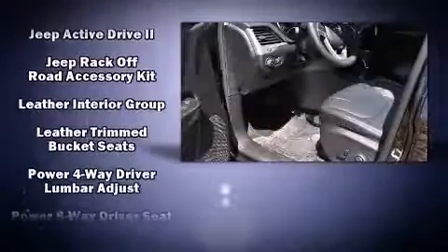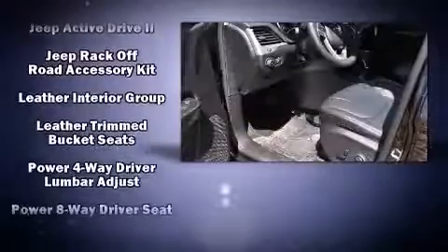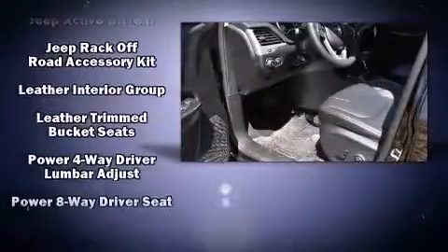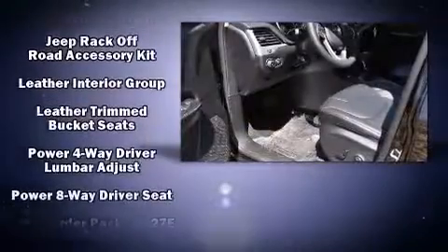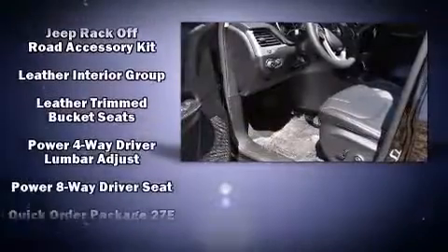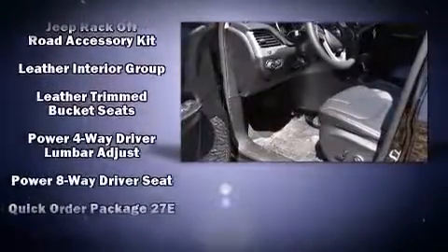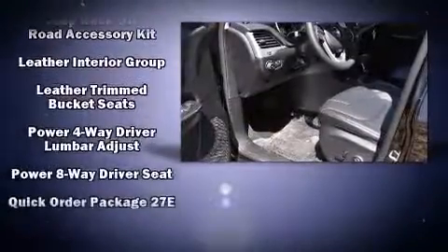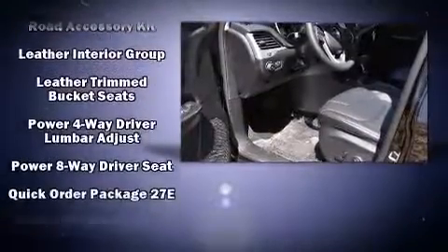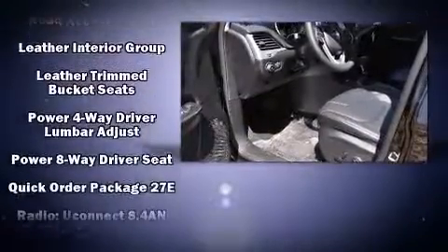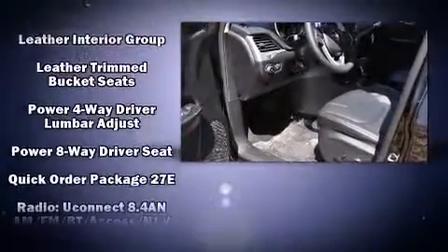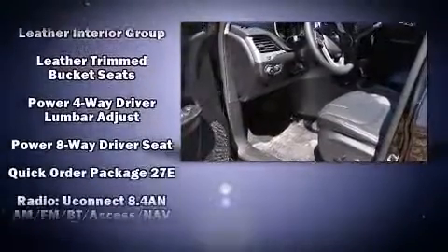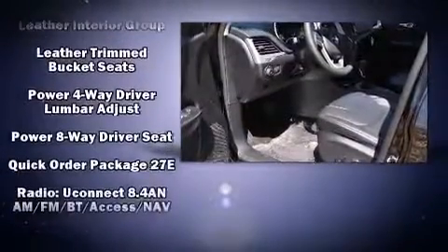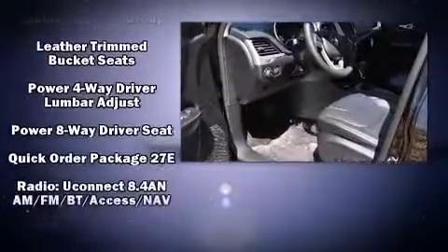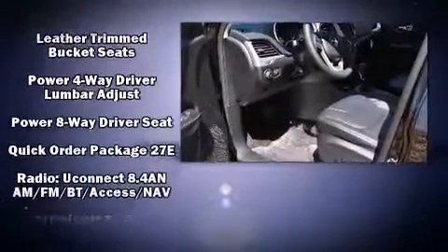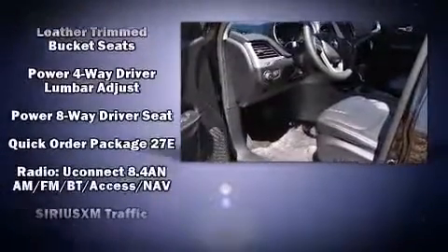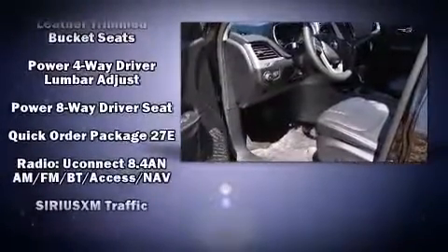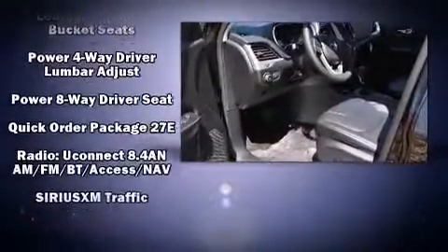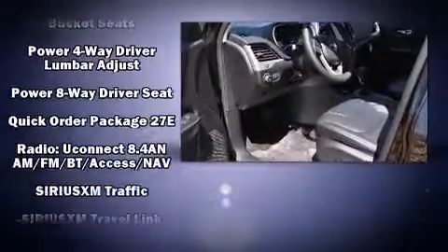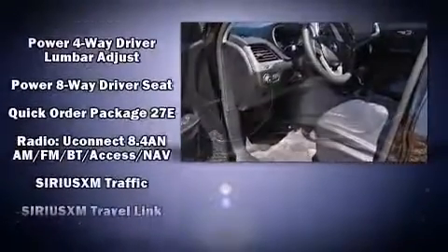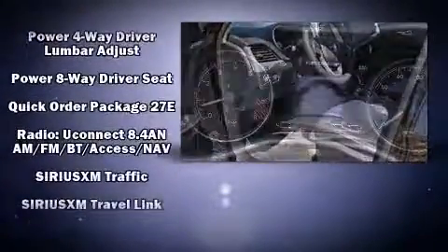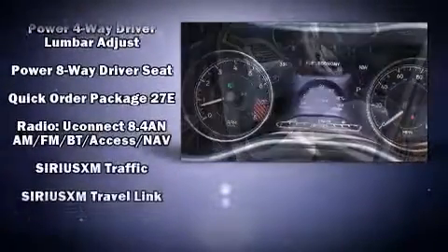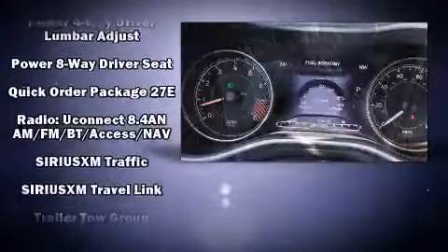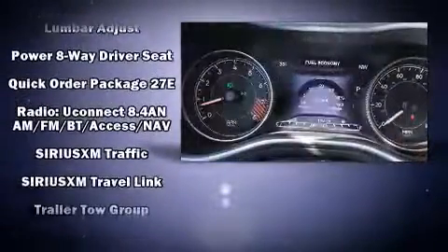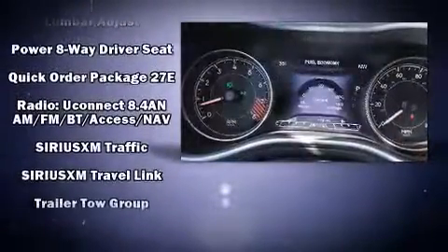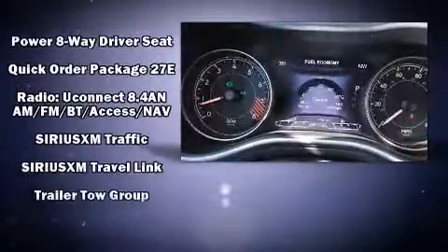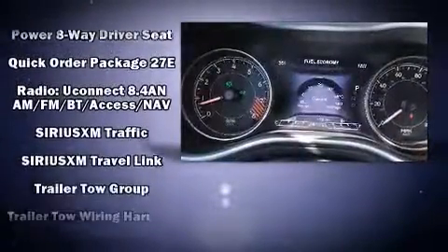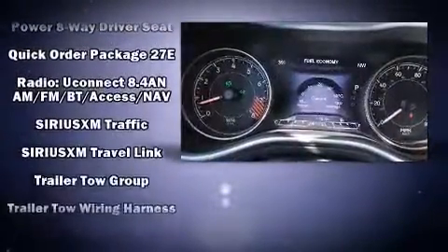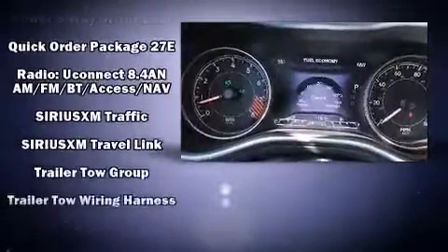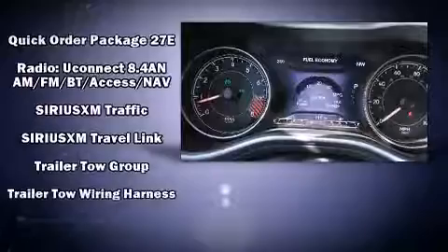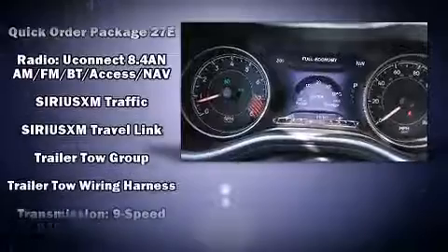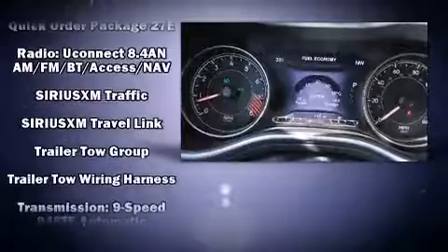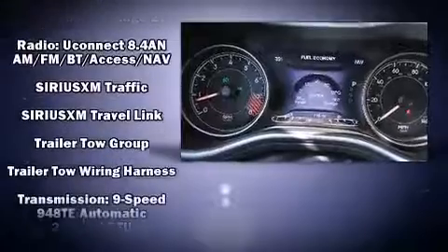Additional safety features include a panic alarm, an emergency communication system, and four-wheel disc brakes with ABS.